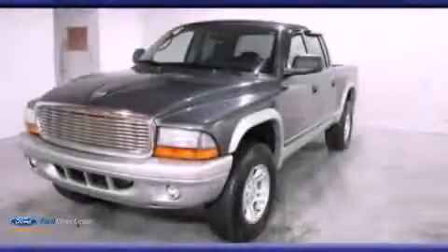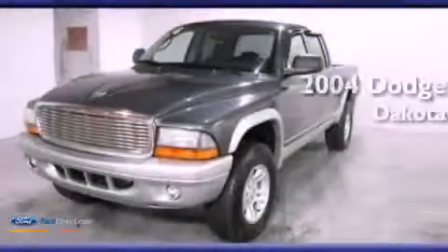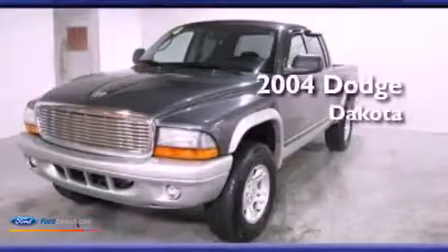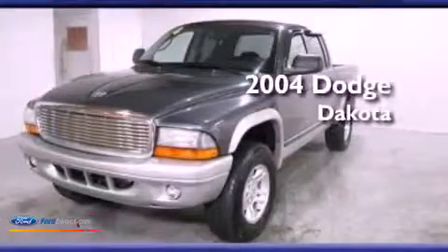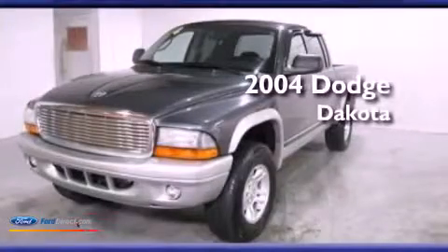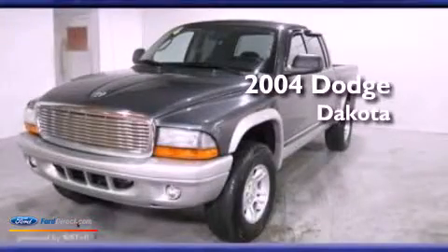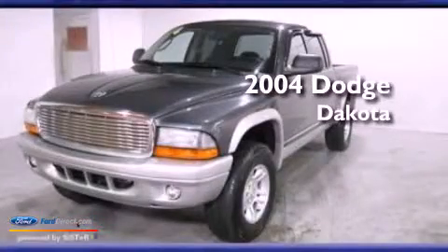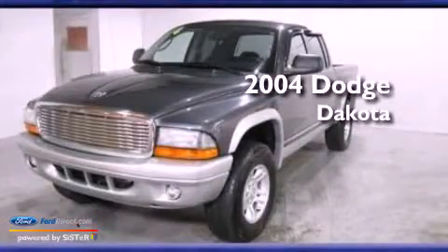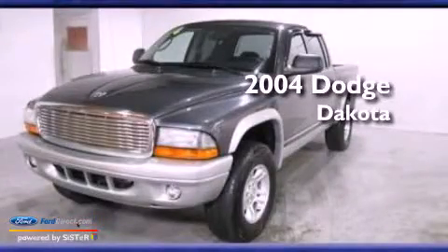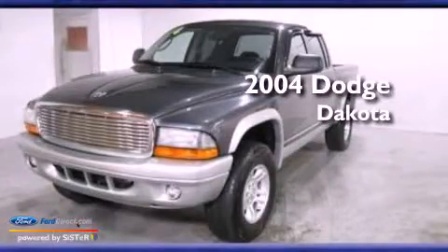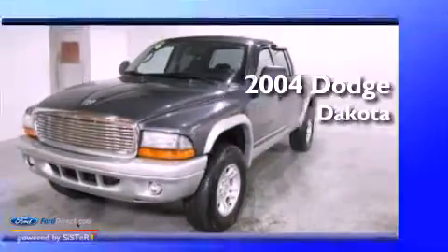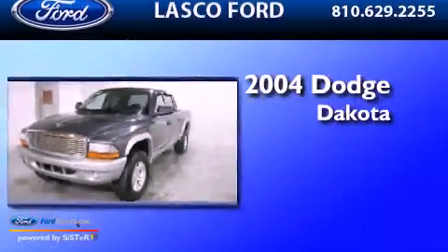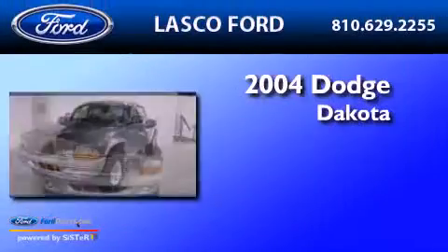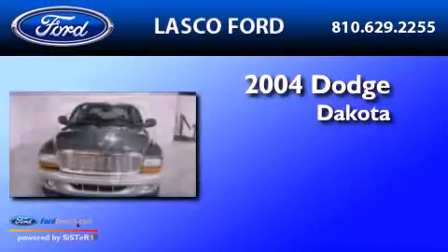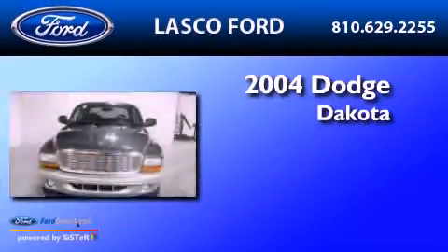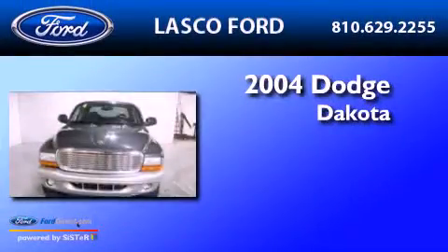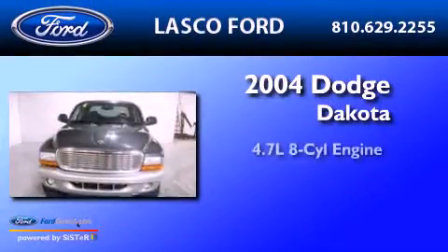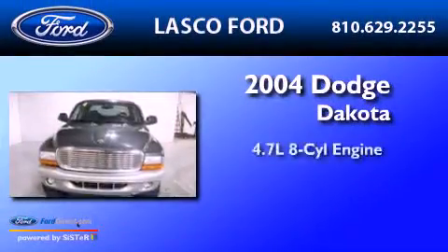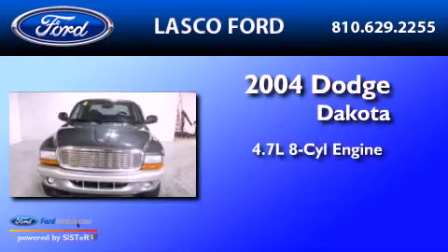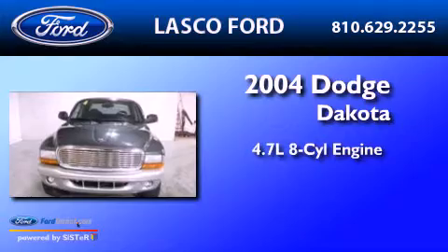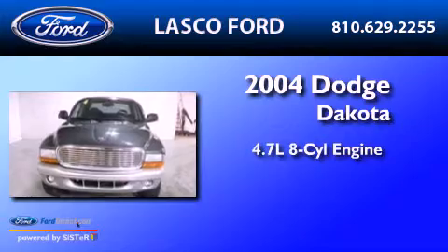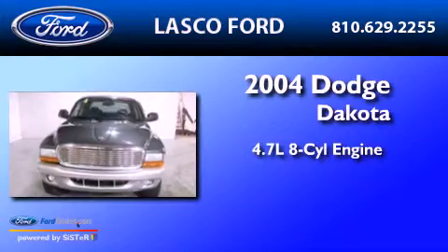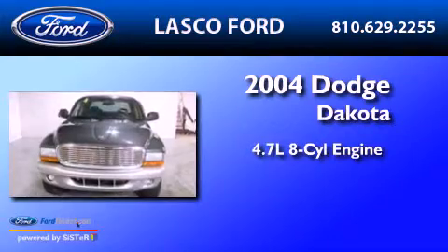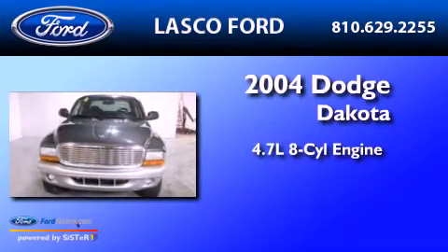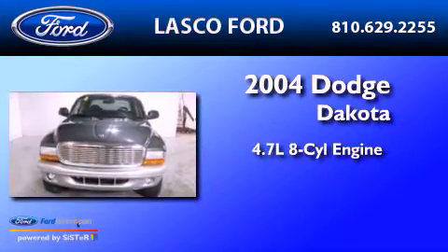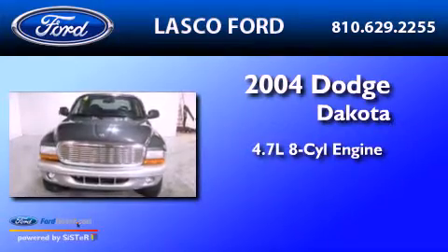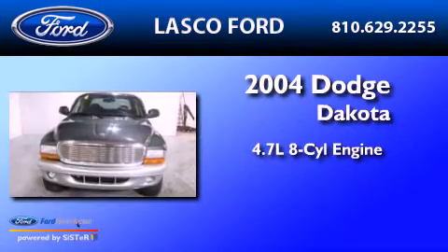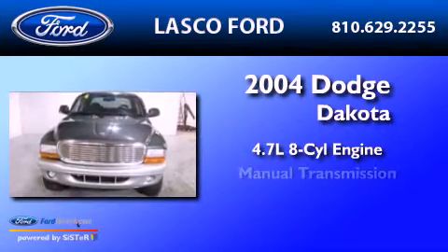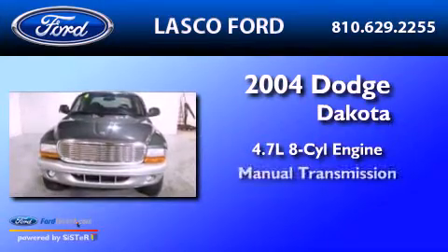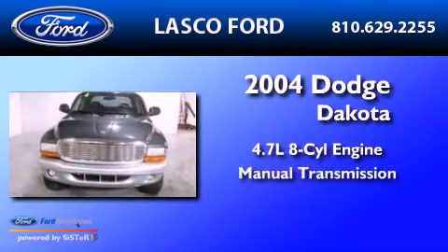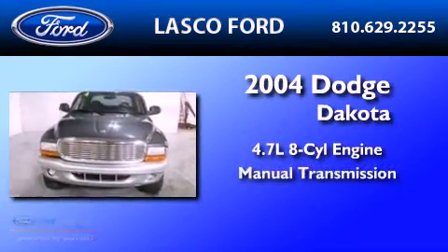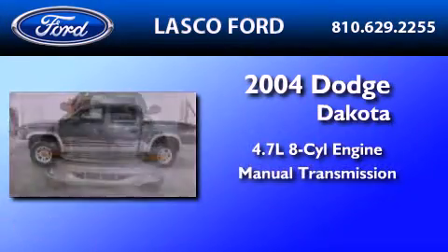This is a 2004 Dodge Dakota. It has a 4.7-liter 8-cylinder engine and a manual transmission.